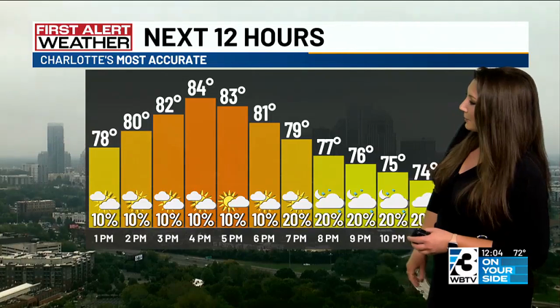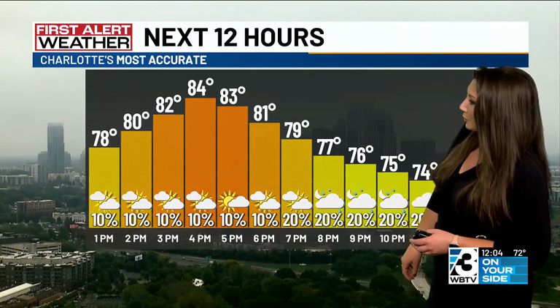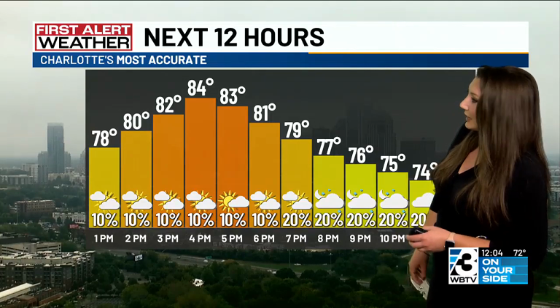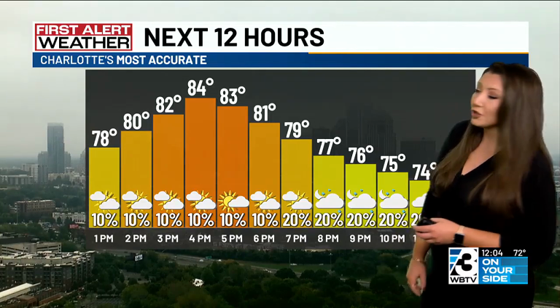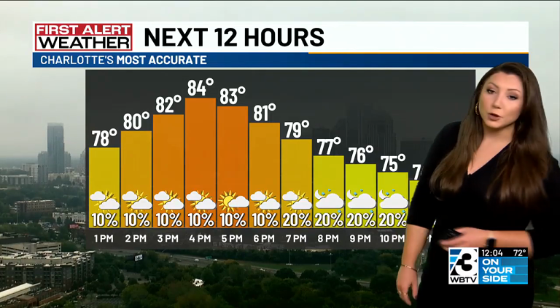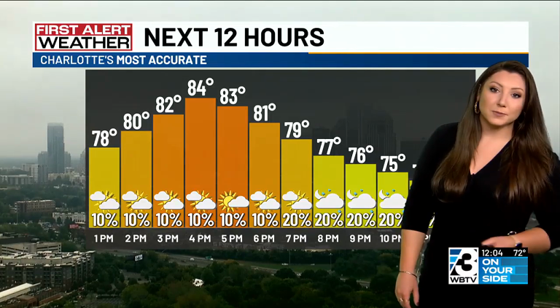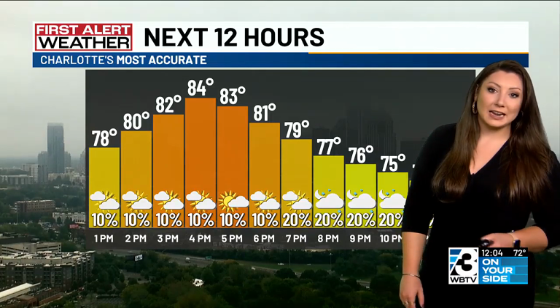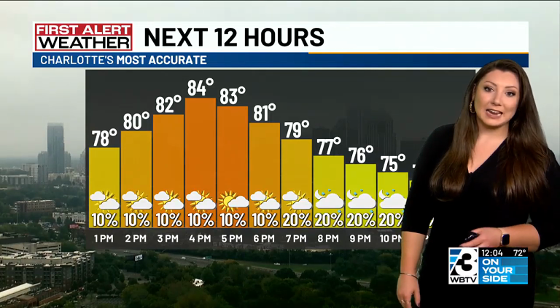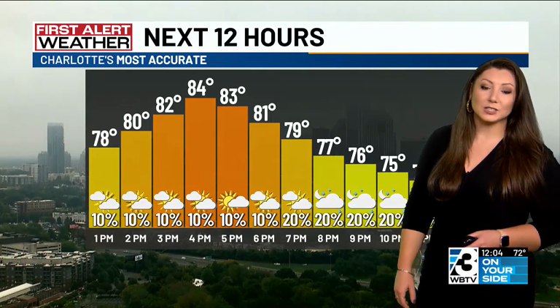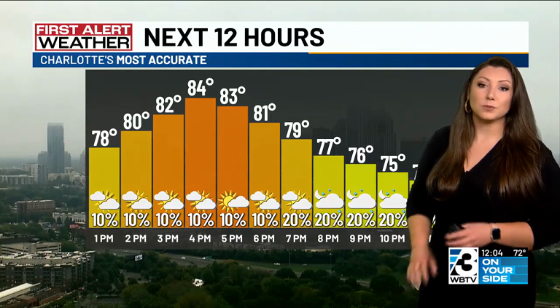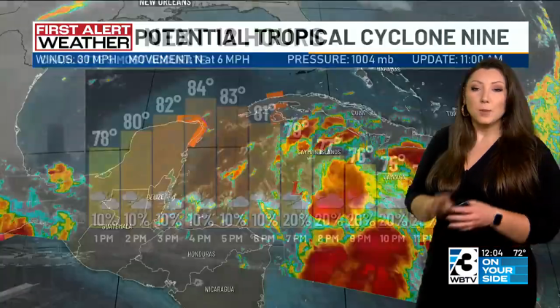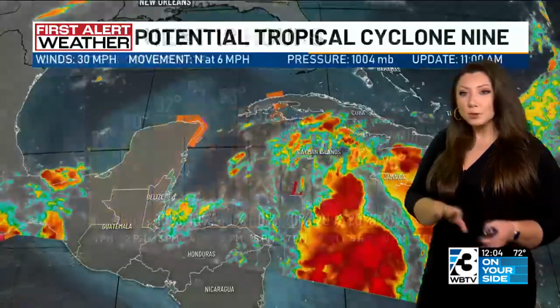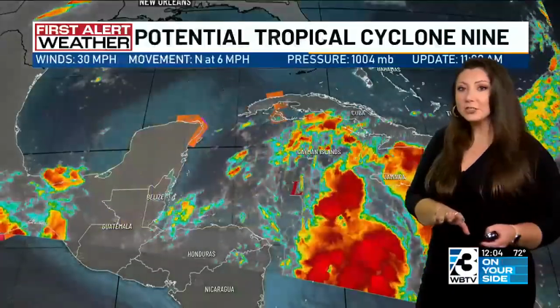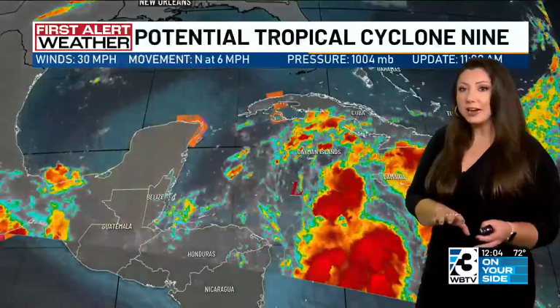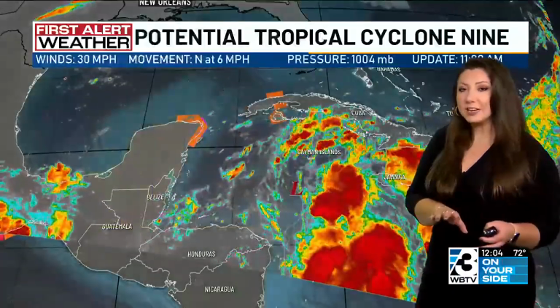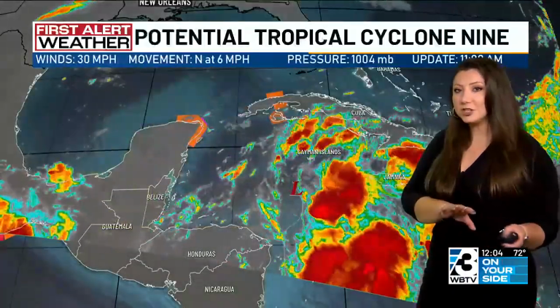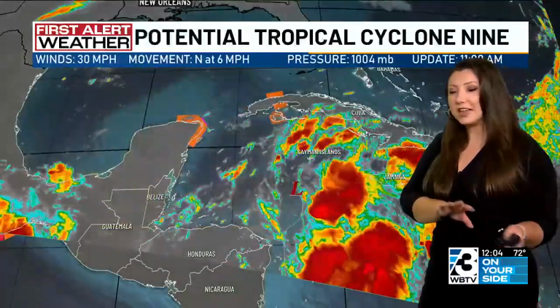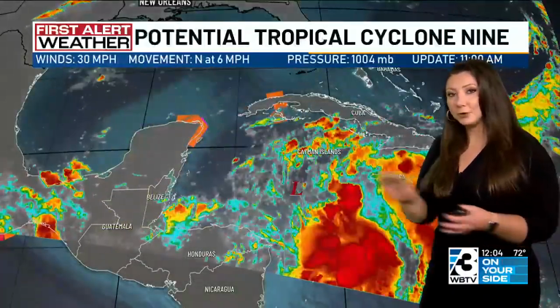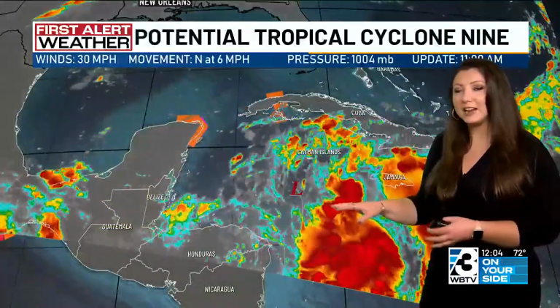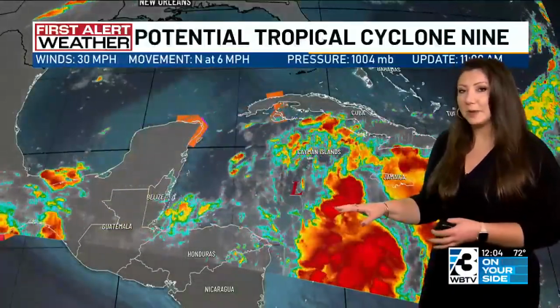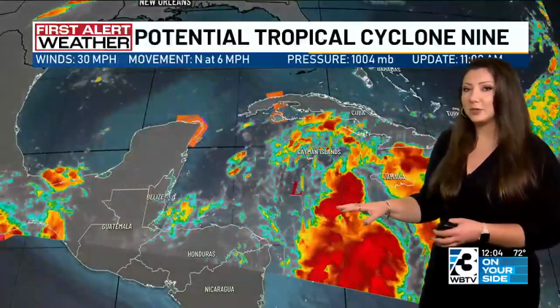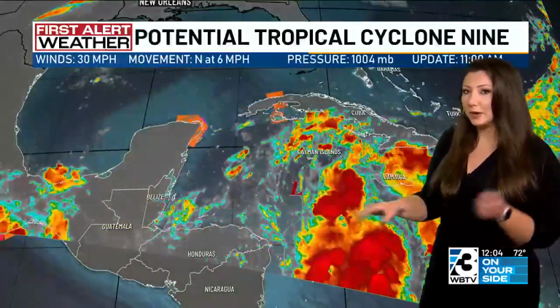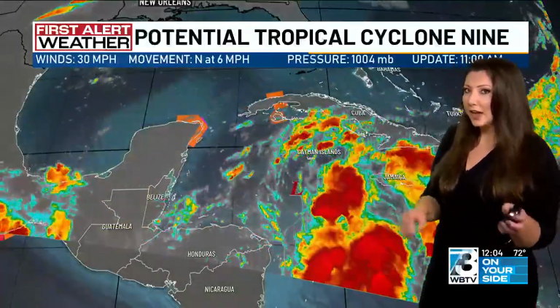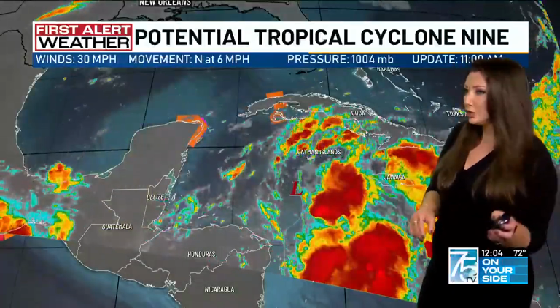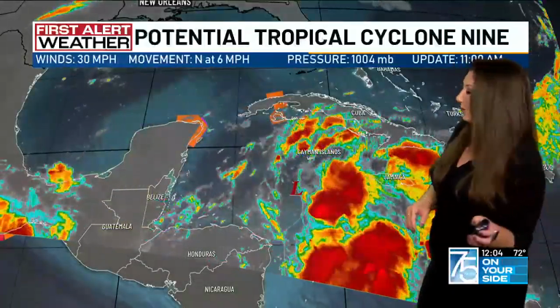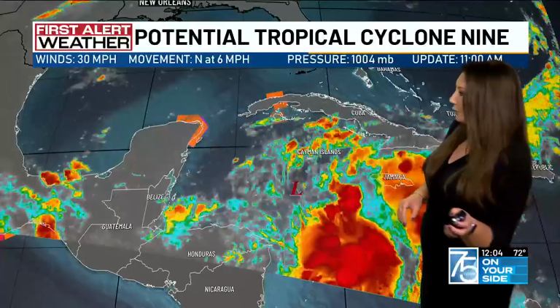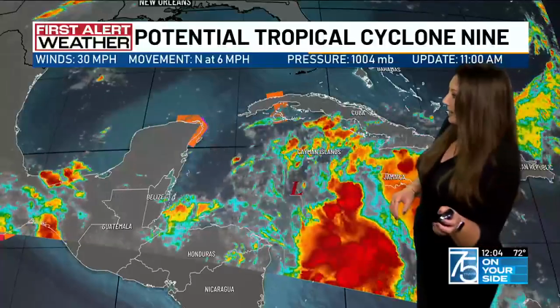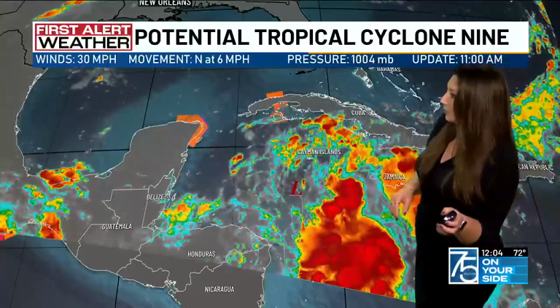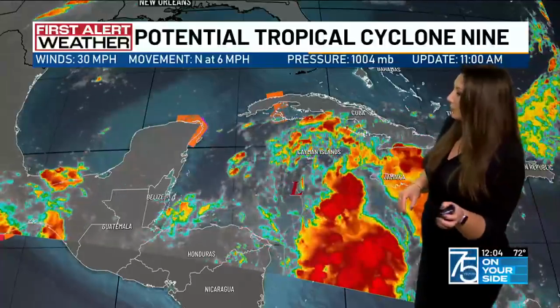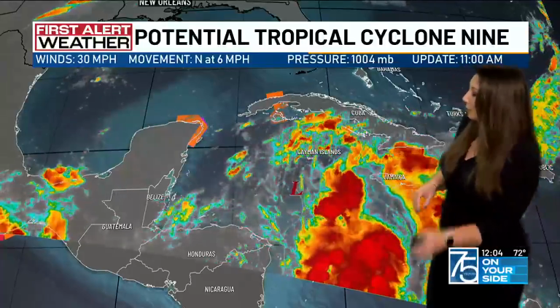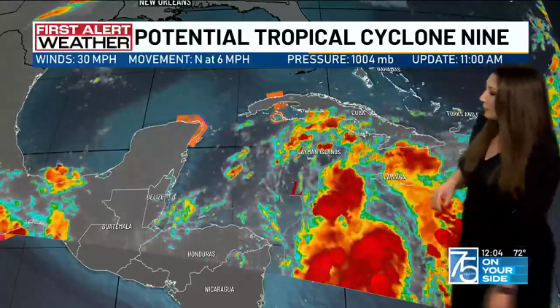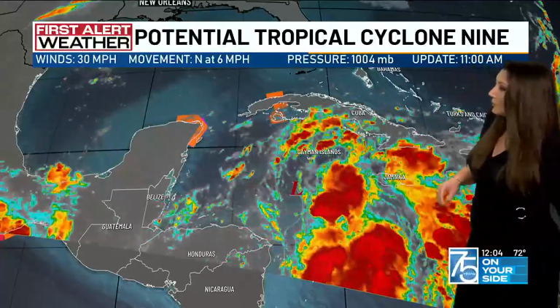Temperatures will reach the low to mid 80s with mostly dry conditions outside of the mountains, but I'll show you on futurecast where most of that rain will be.